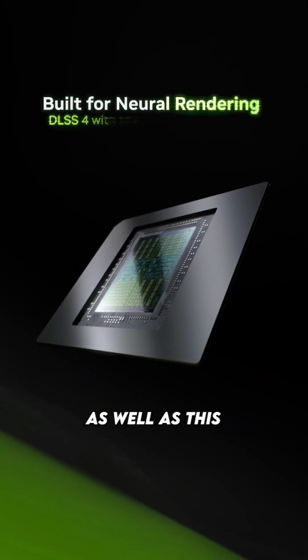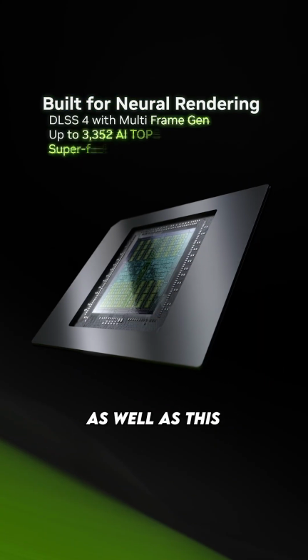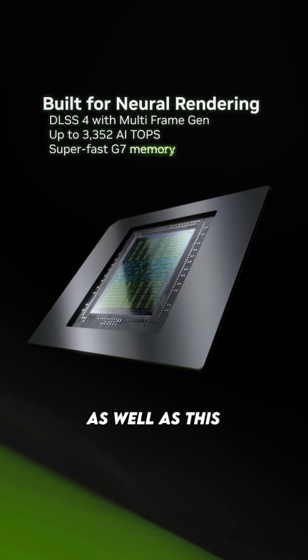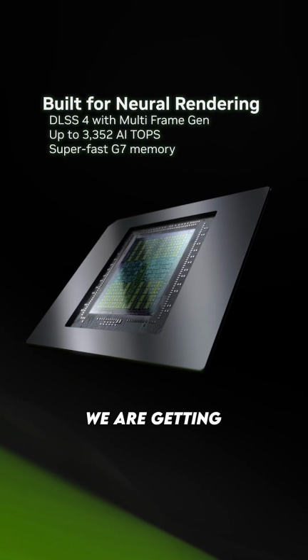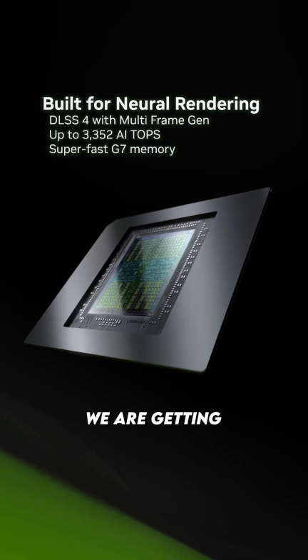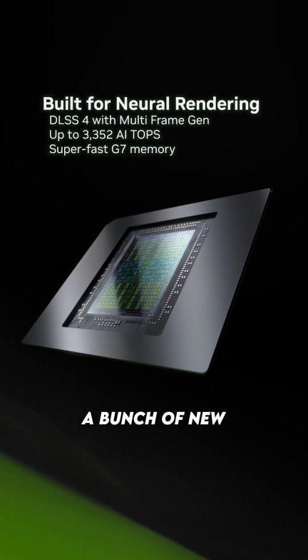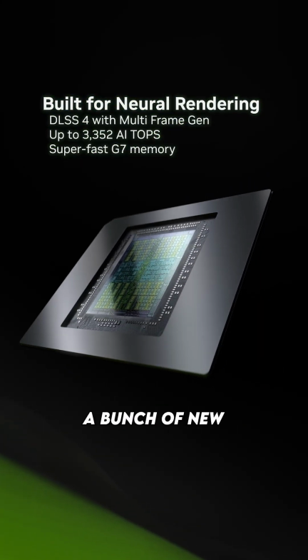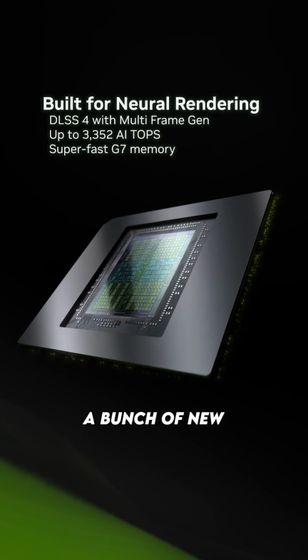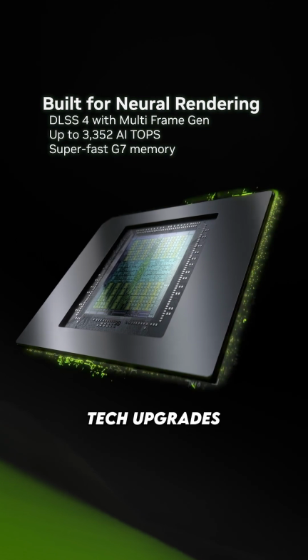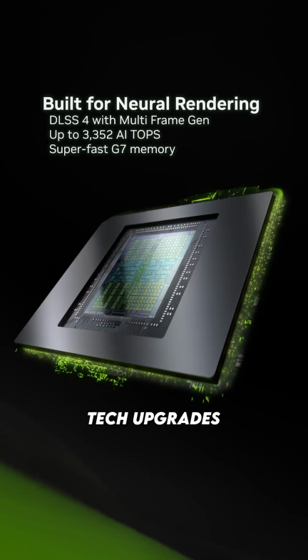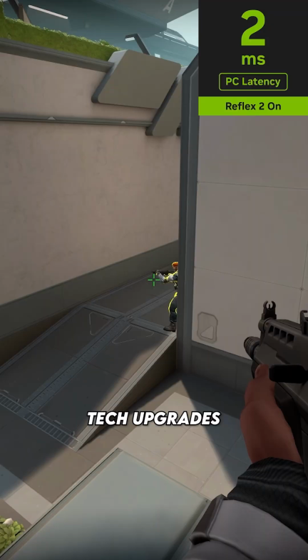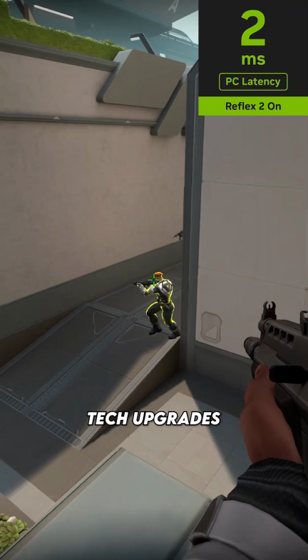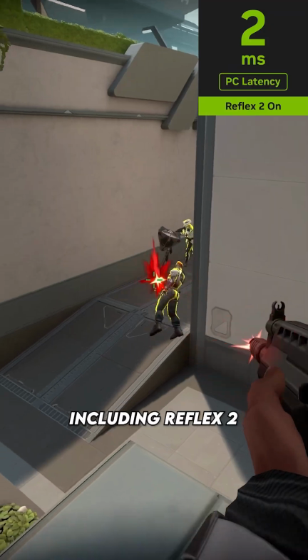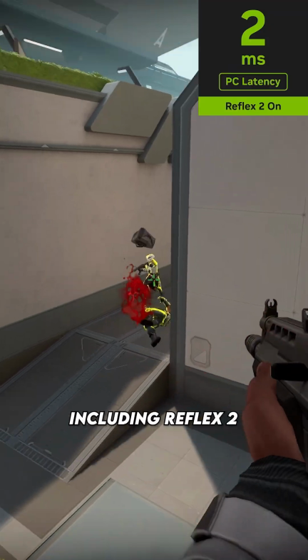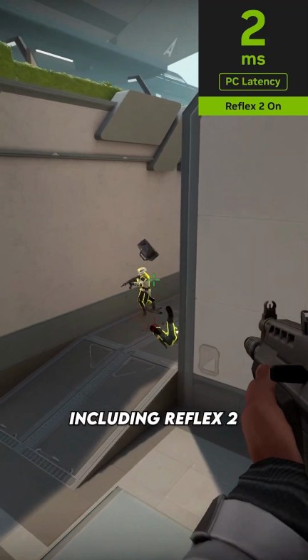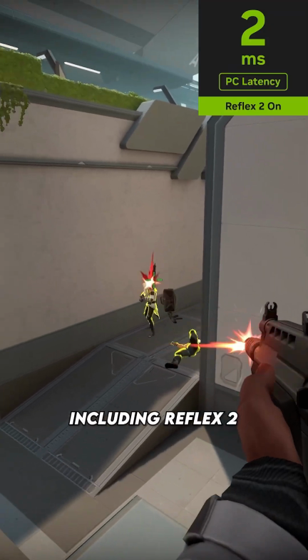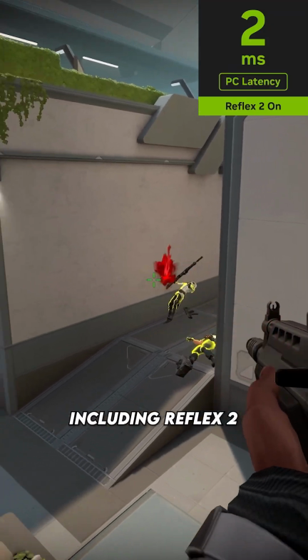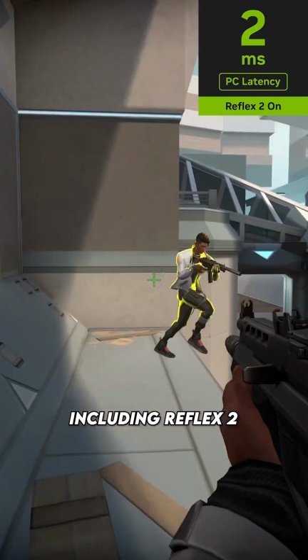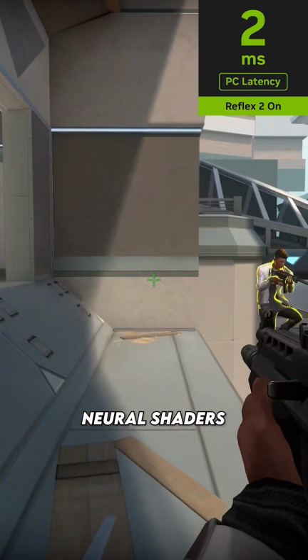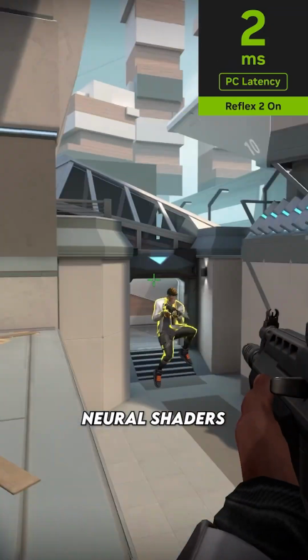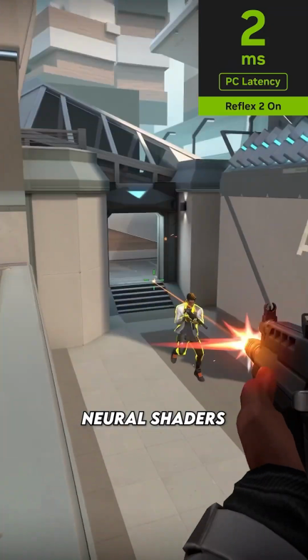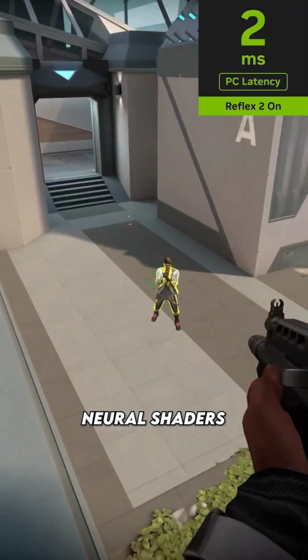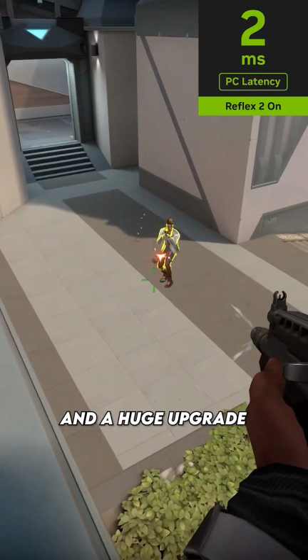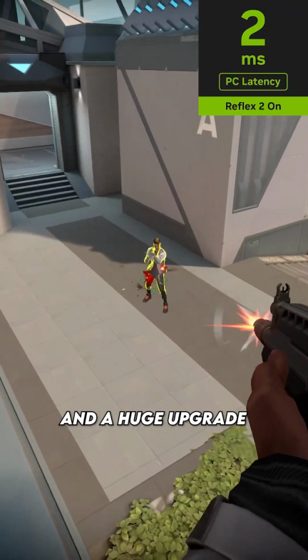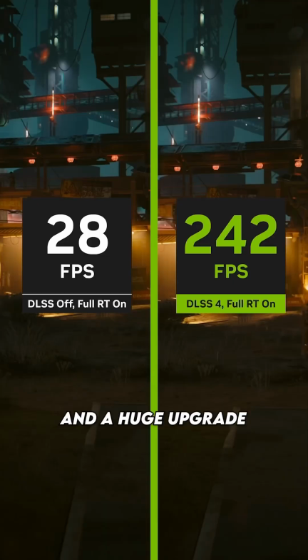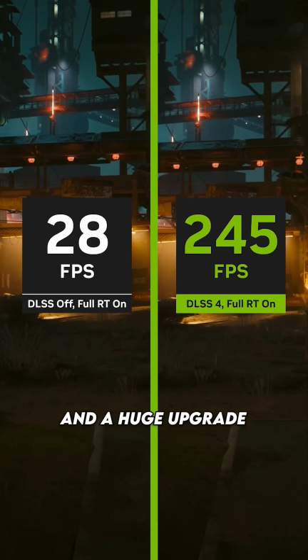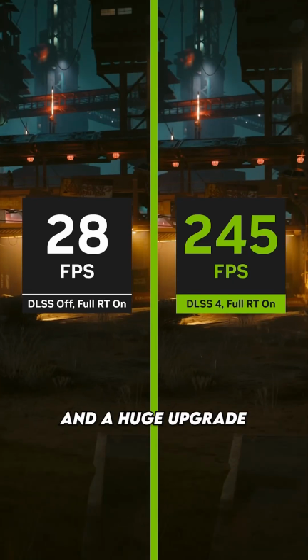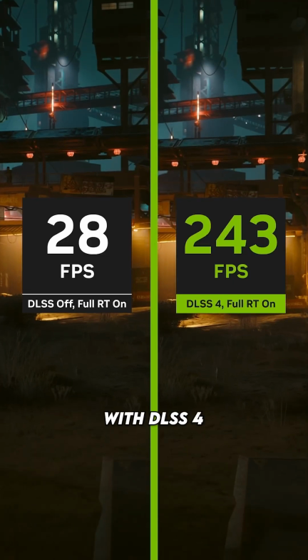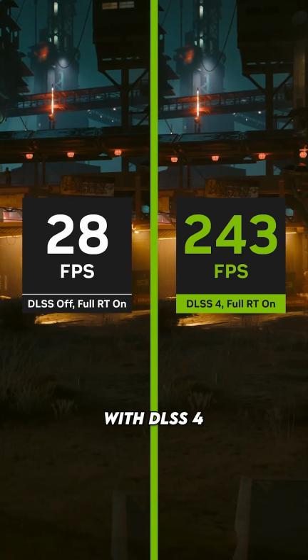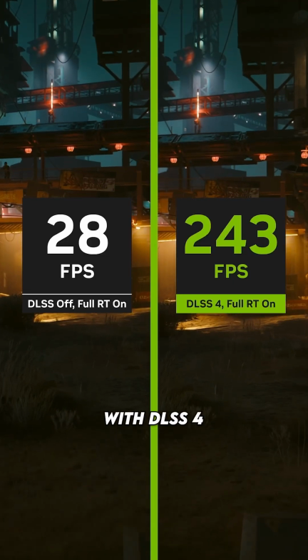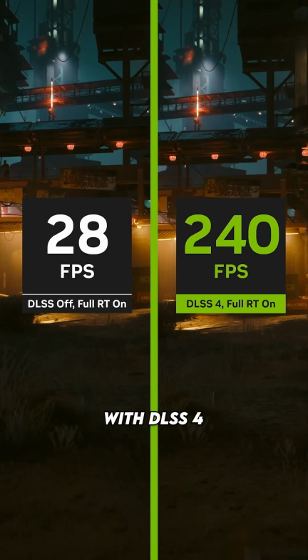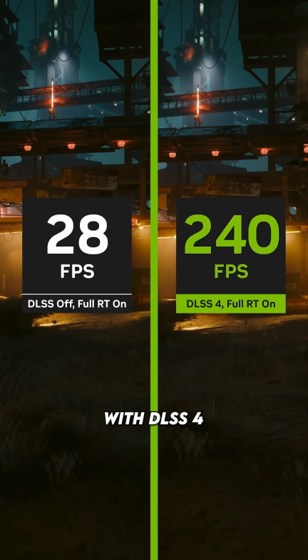As well as this, we are getting a bunch of new tech upgrades including Reflex 2, Neural Shaders, and a huge upgrade with DLSS4.